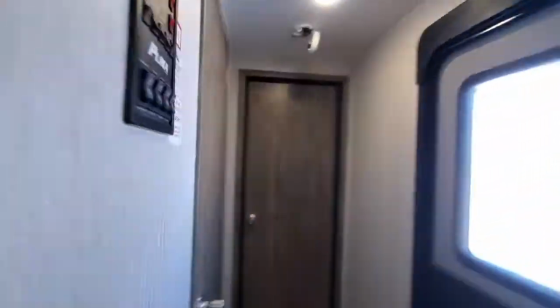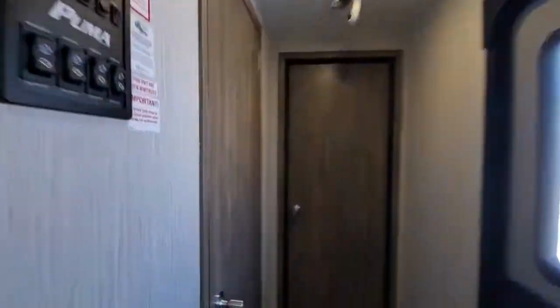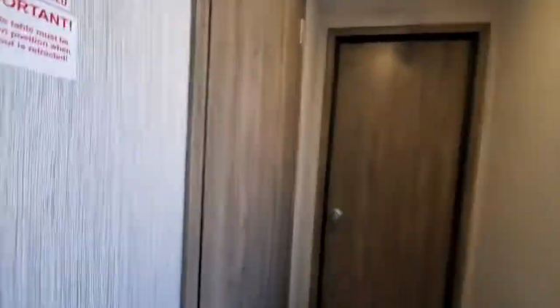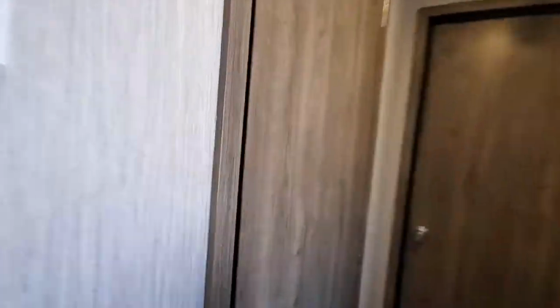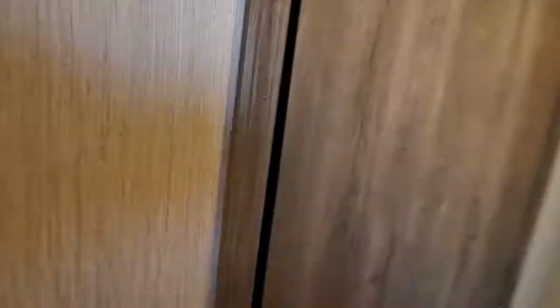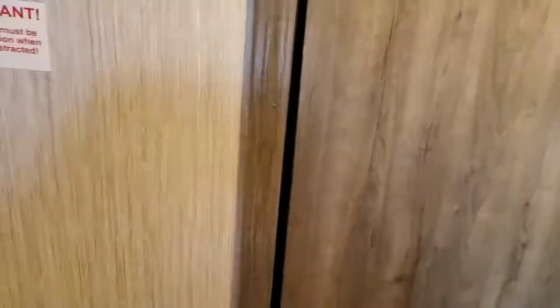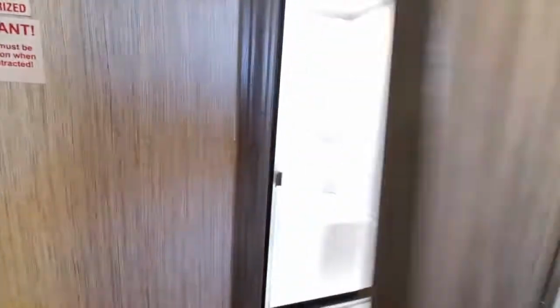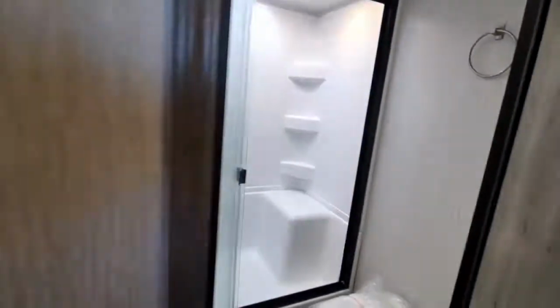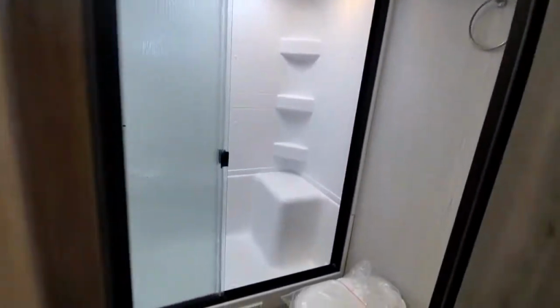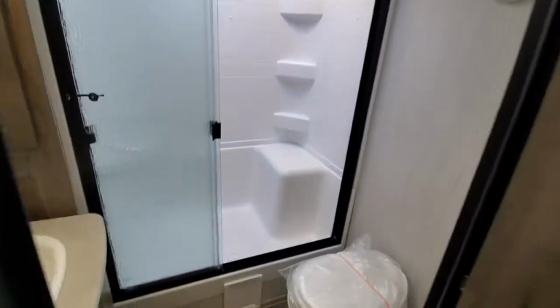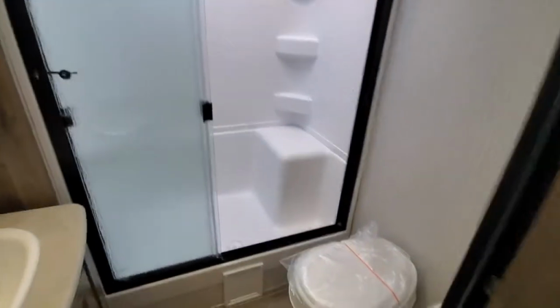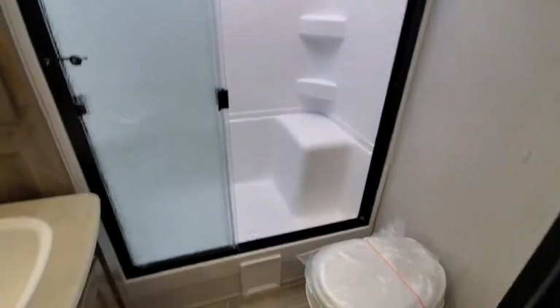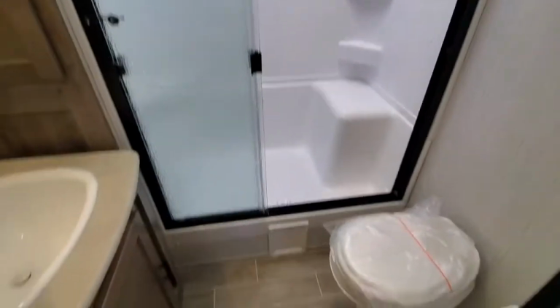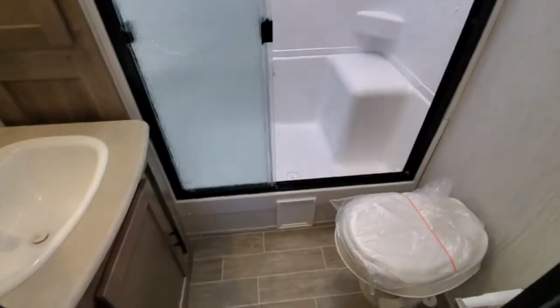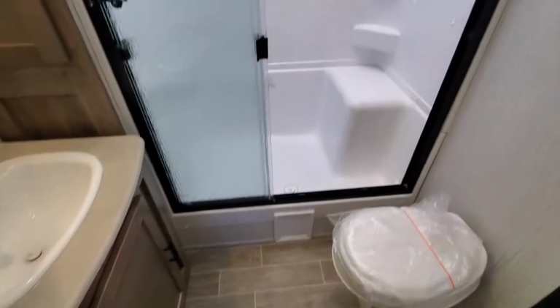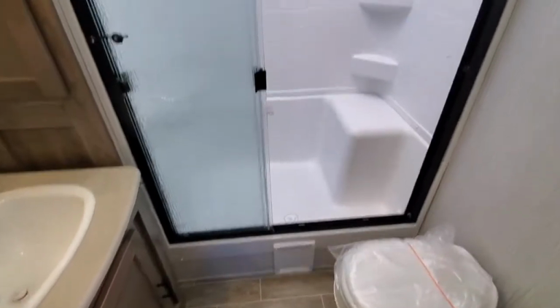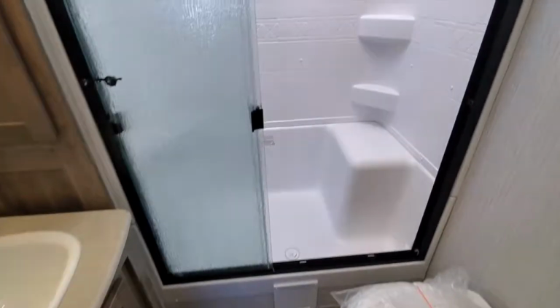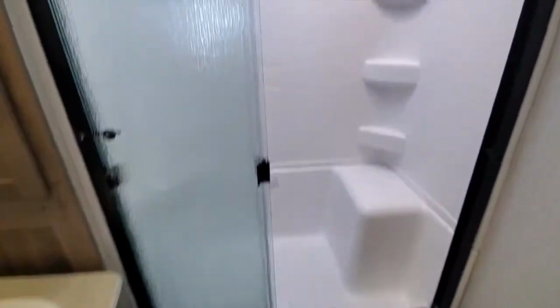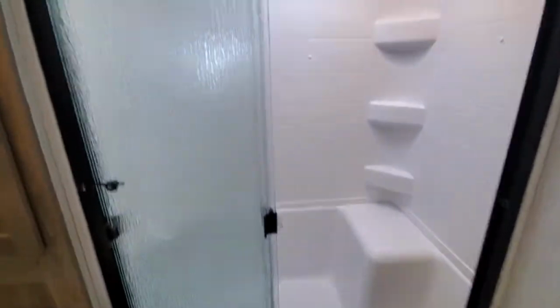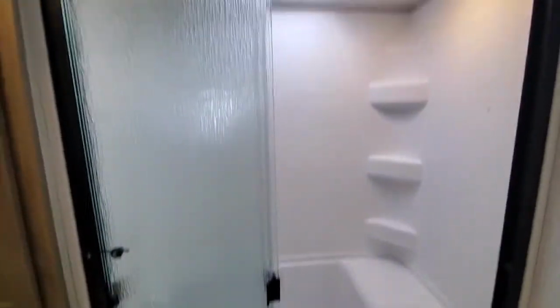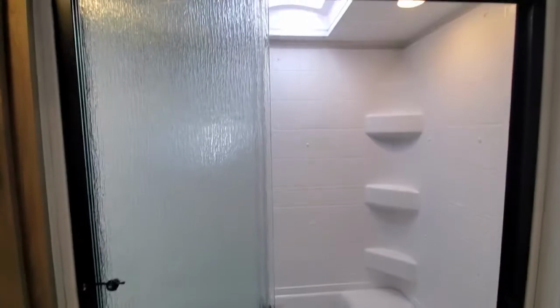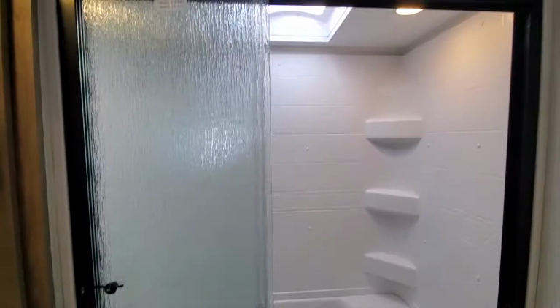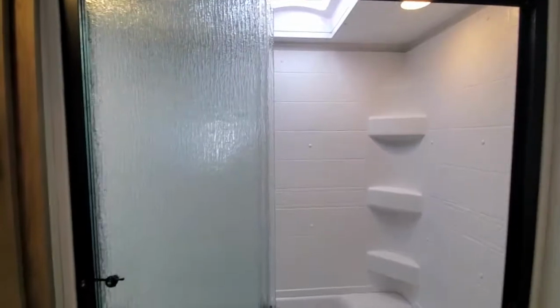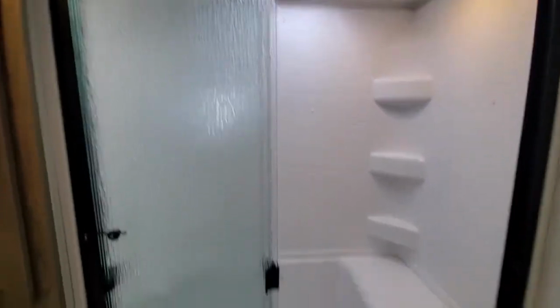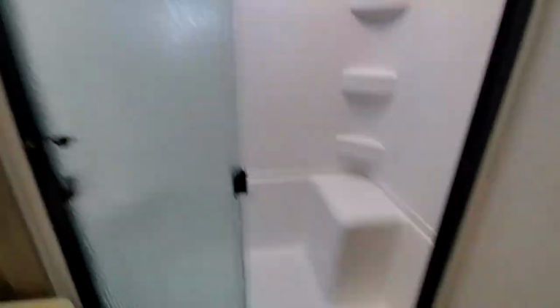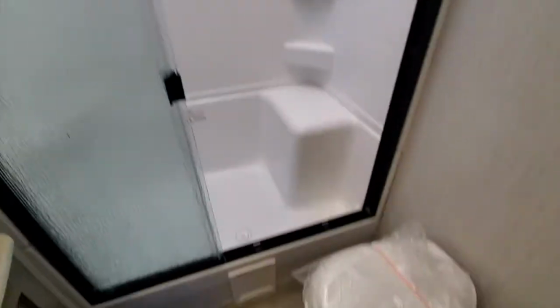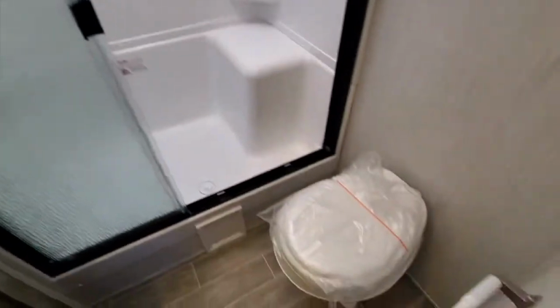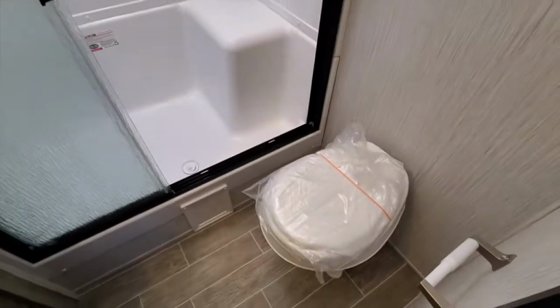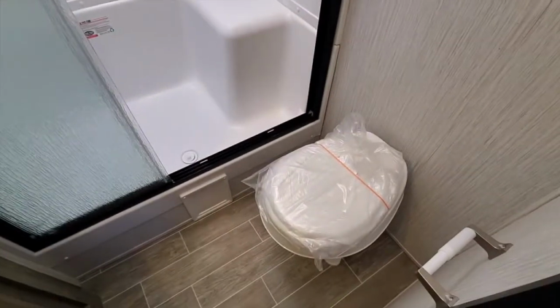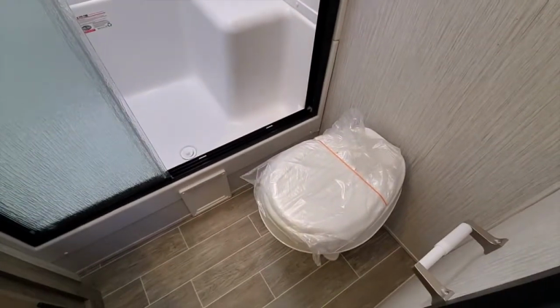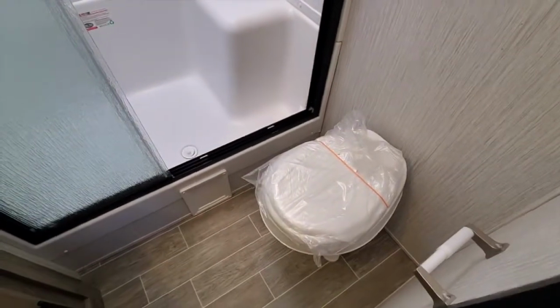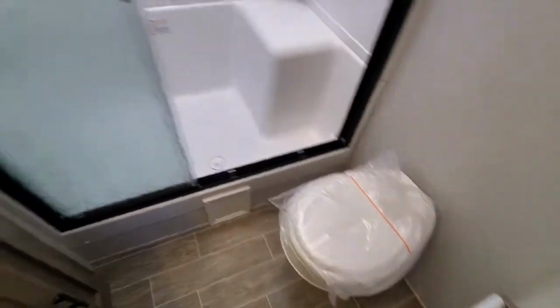When you come this way, you've got a big standing shower with the glass doors and your toilet.